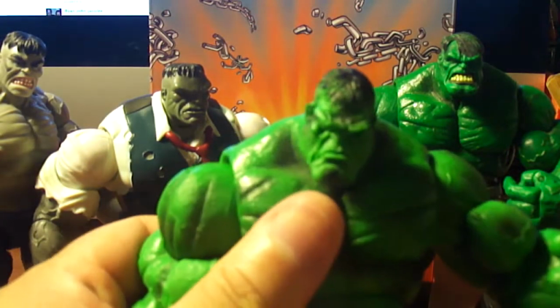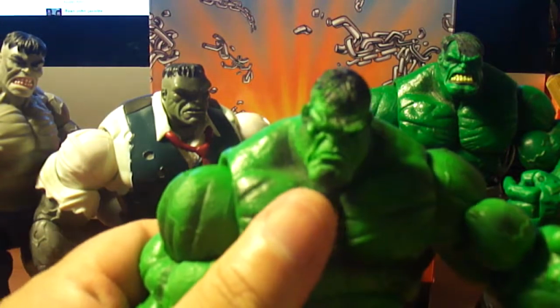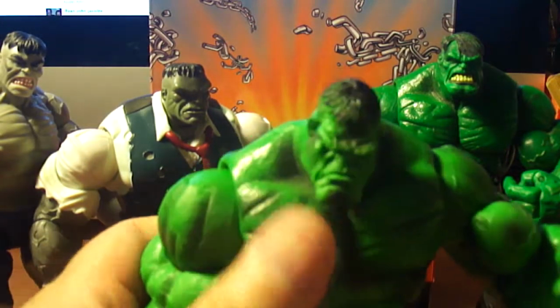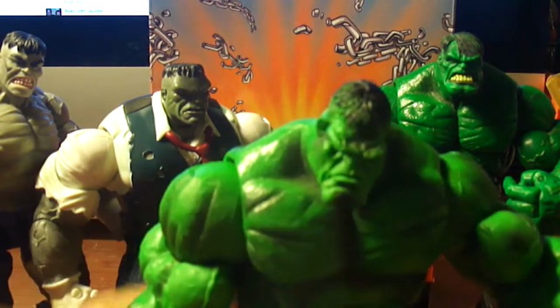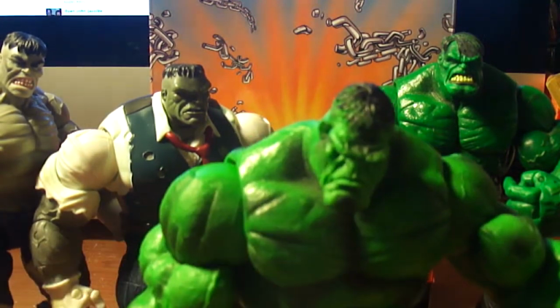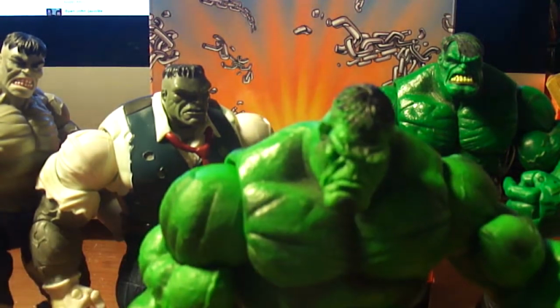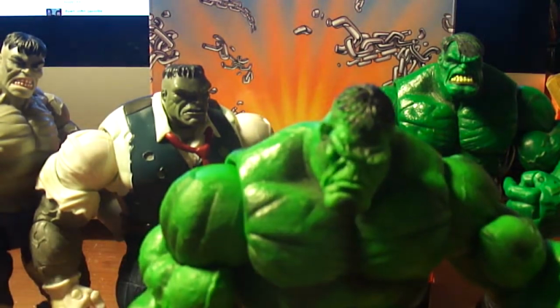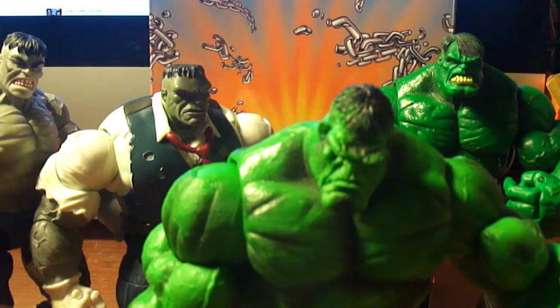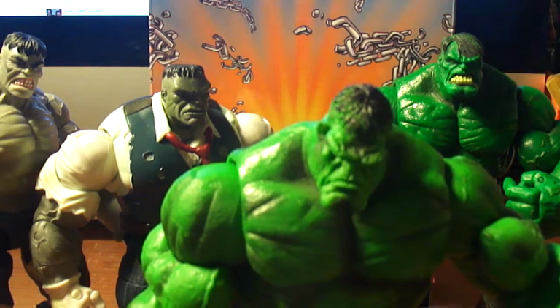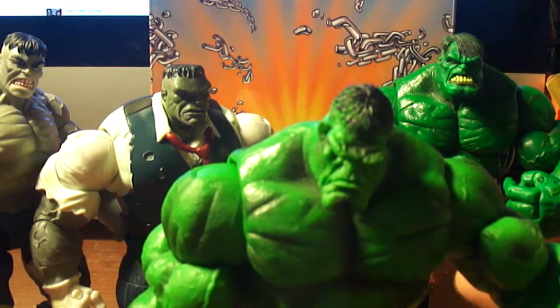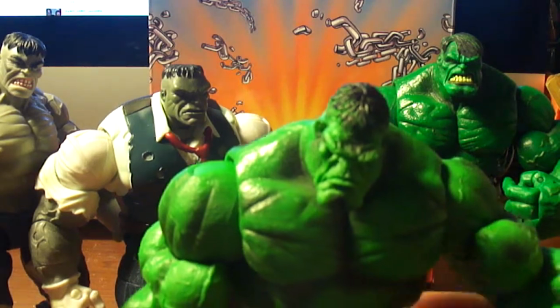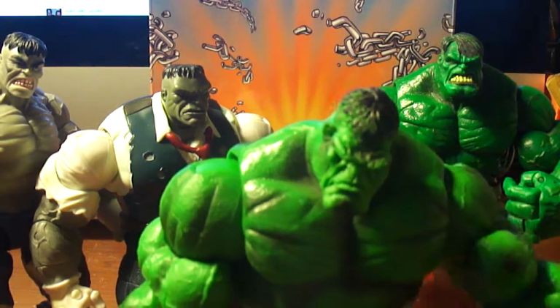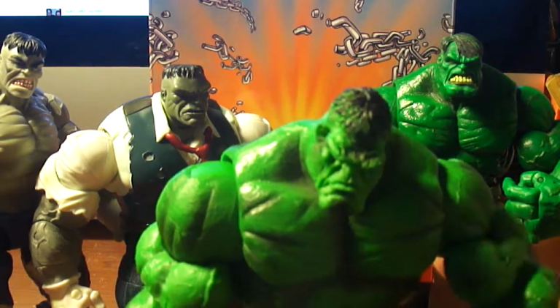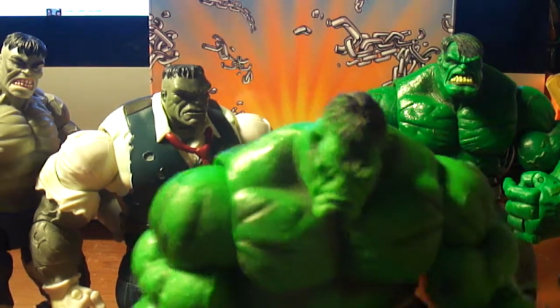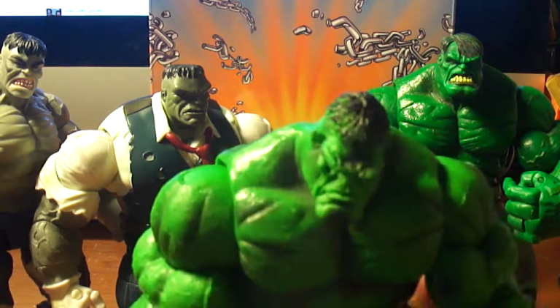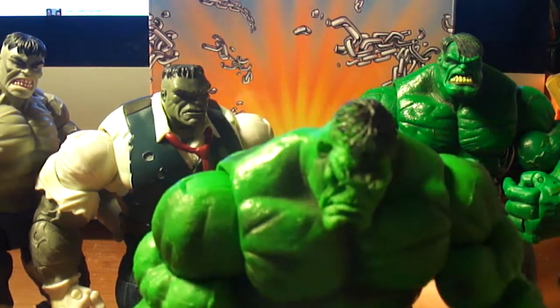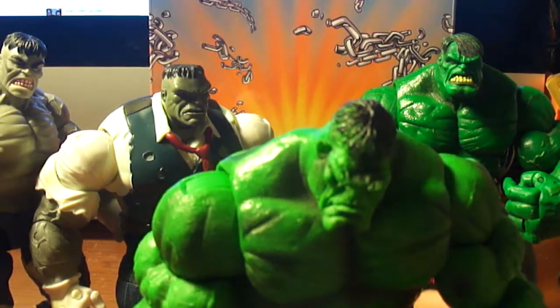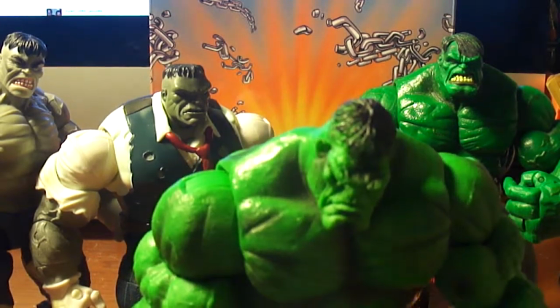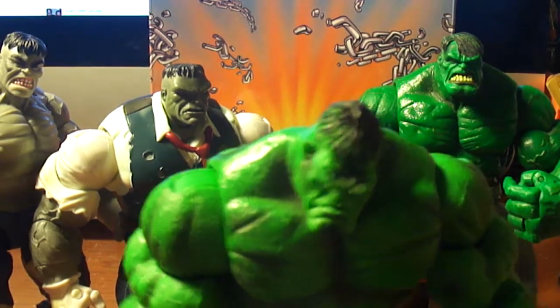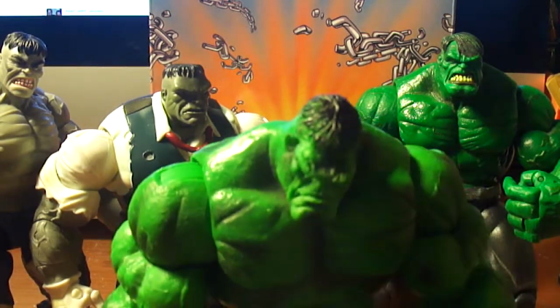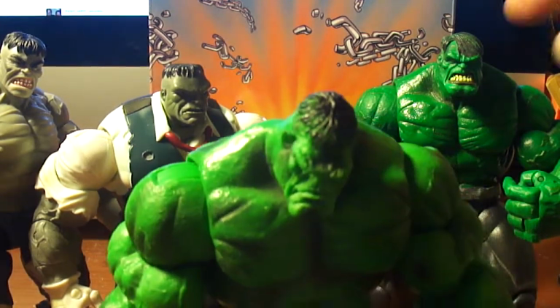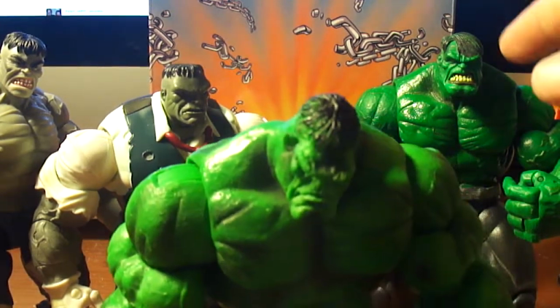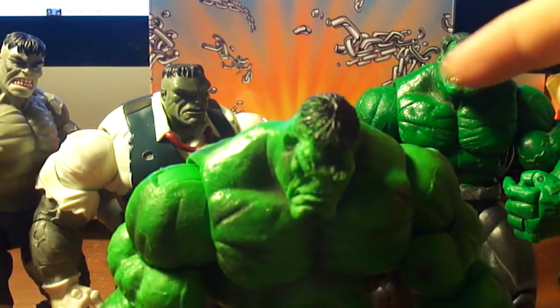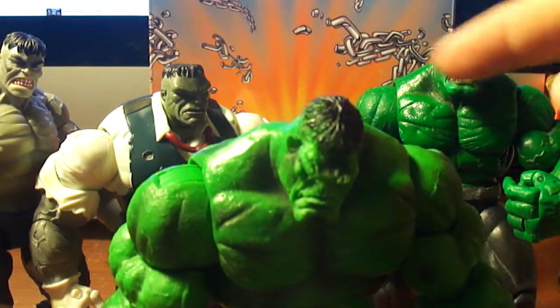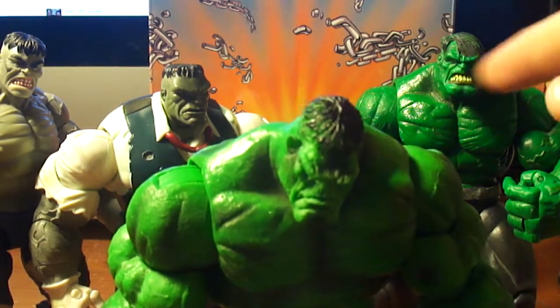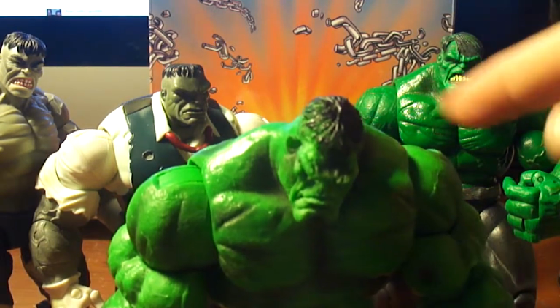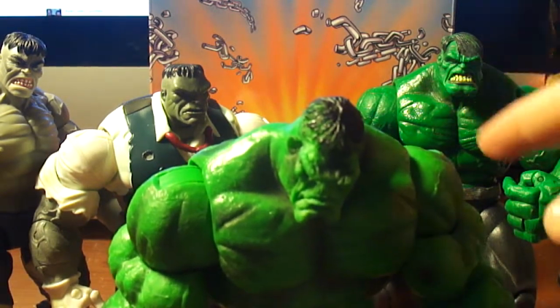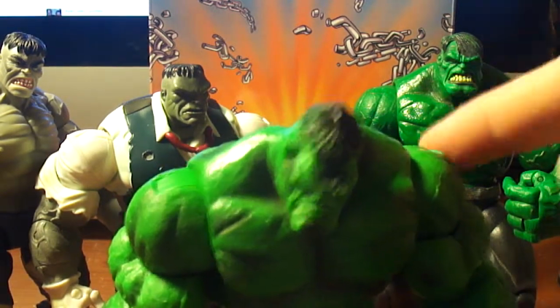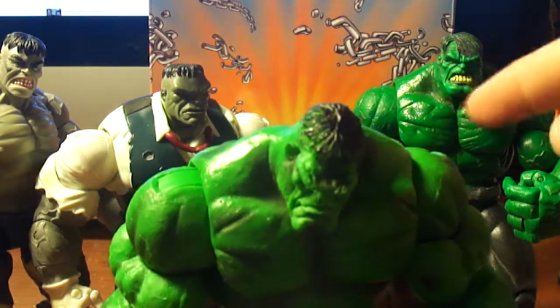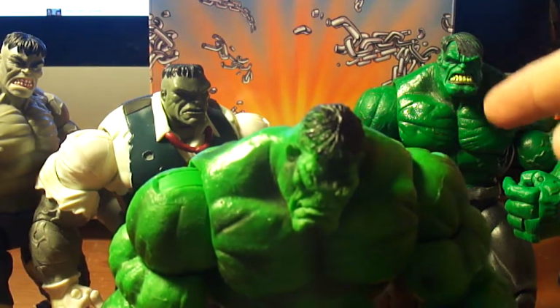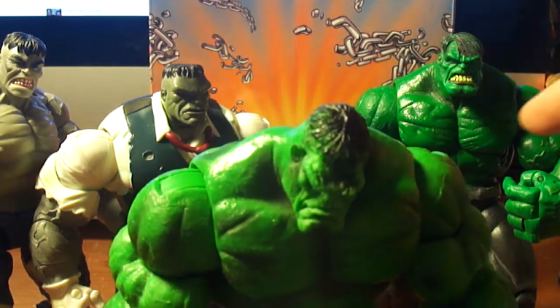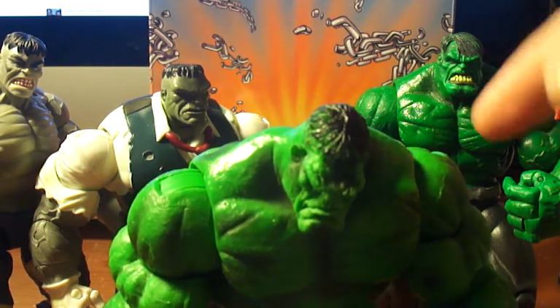It's a decent figure. Just don't like the face. I wish I could swap the faces on these.